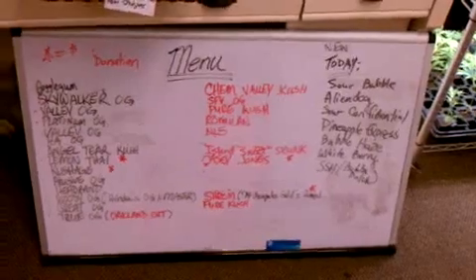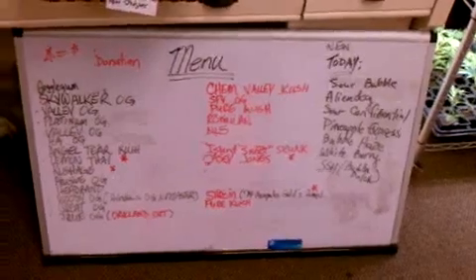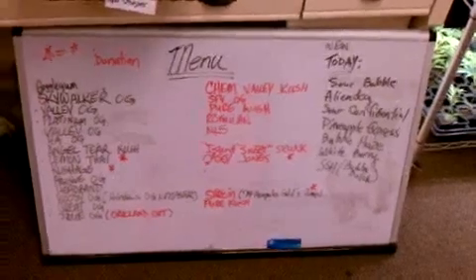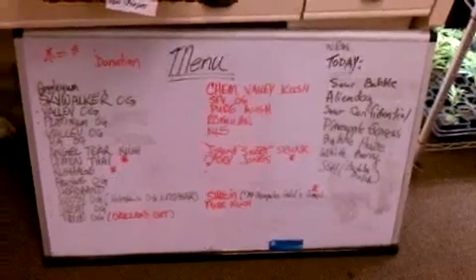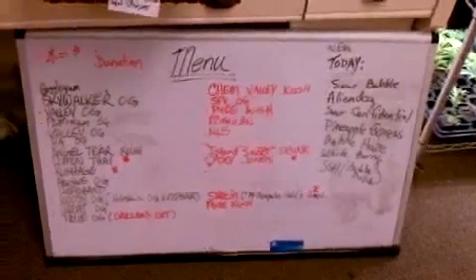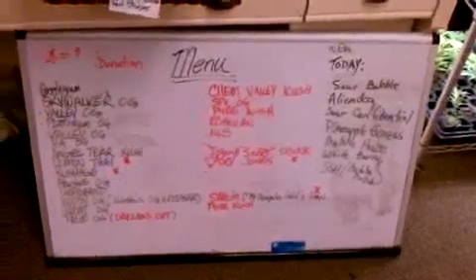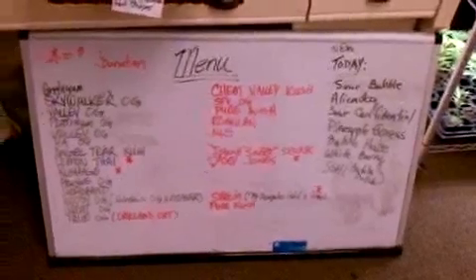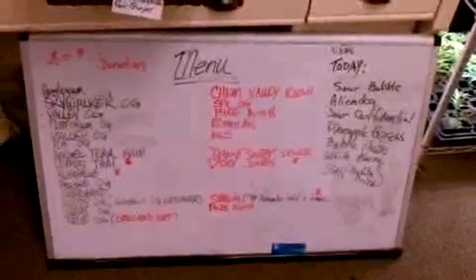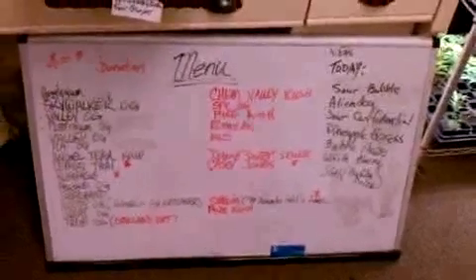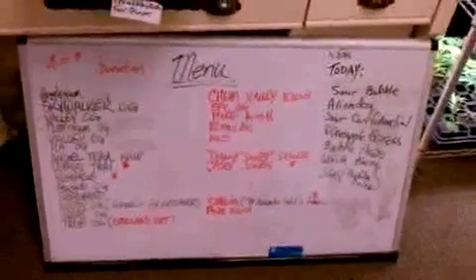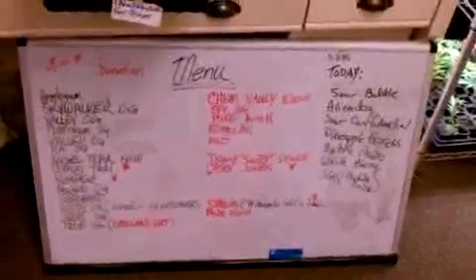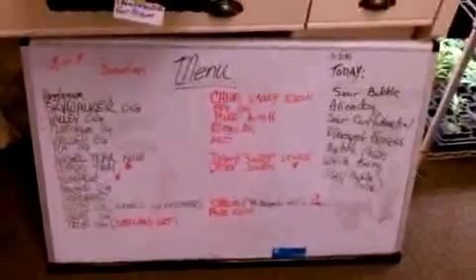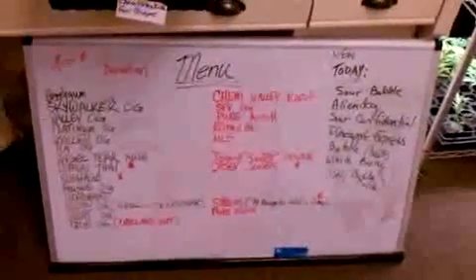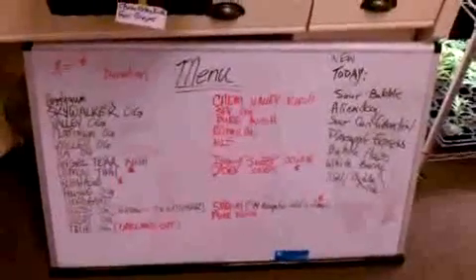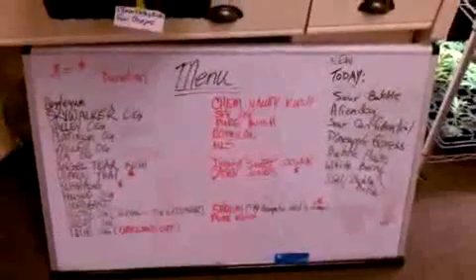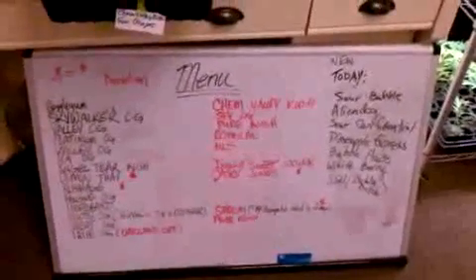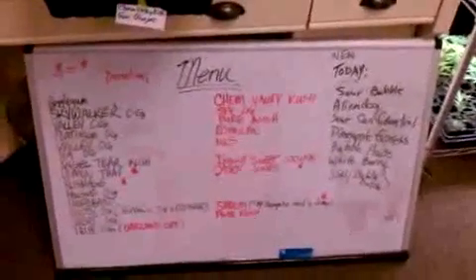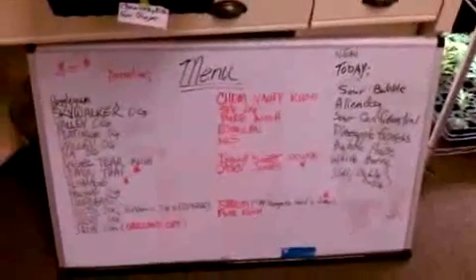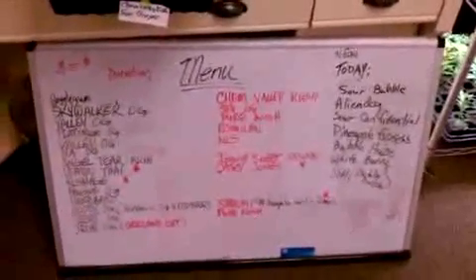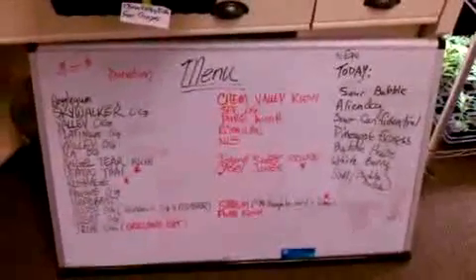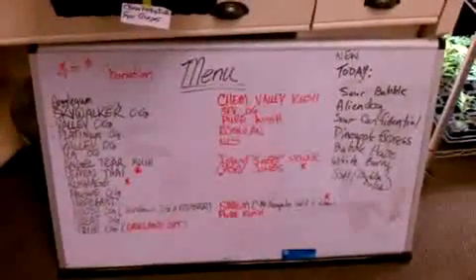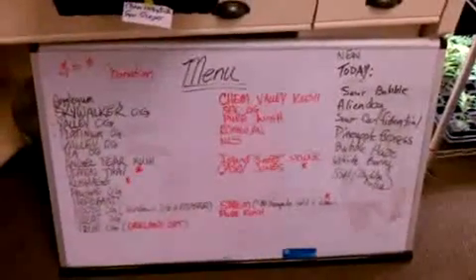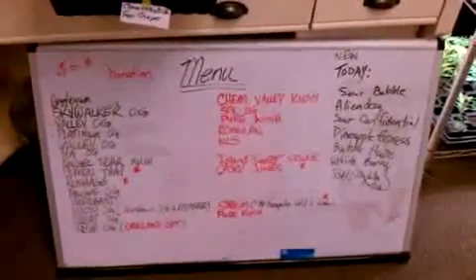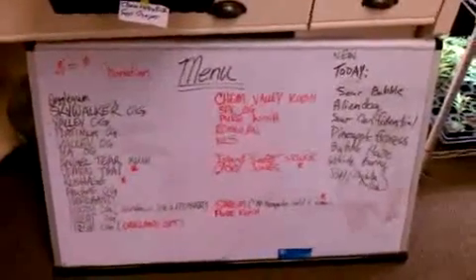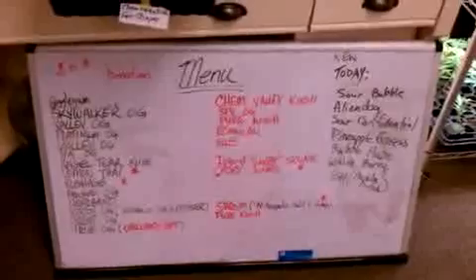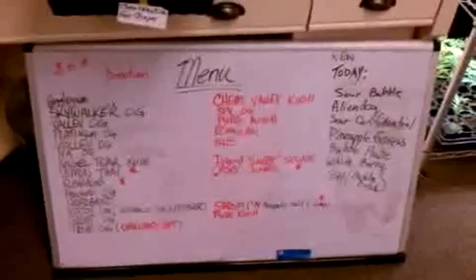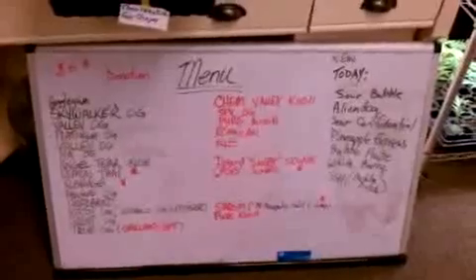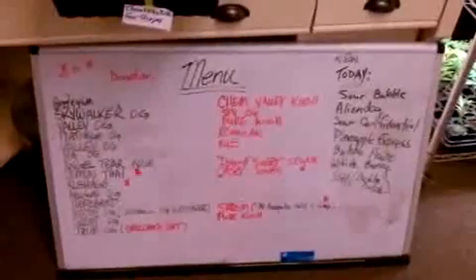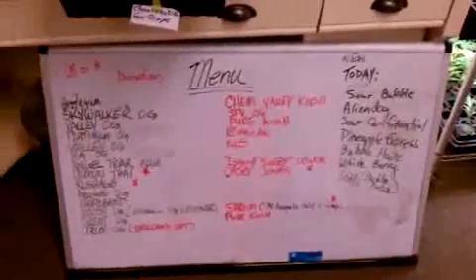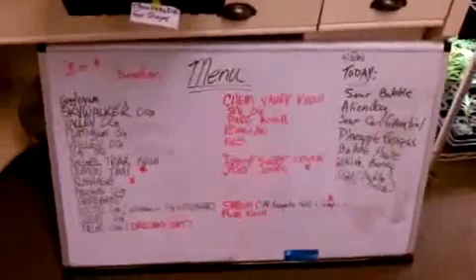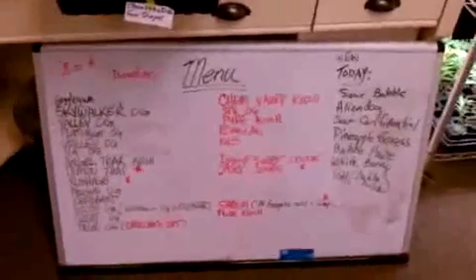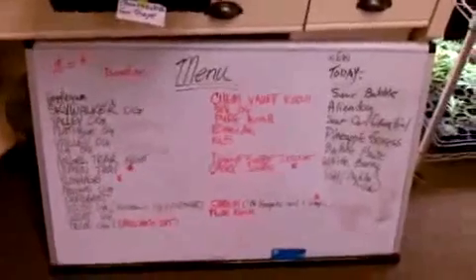Hello and welcome to a PM edition of the PNC menu for 1223. Just a quick look at the board.